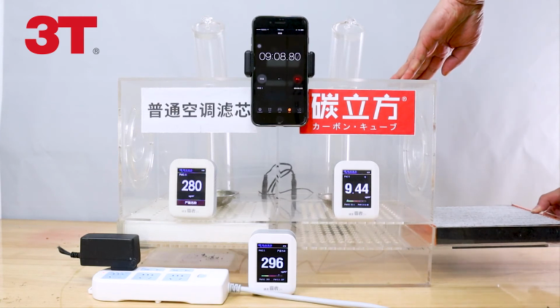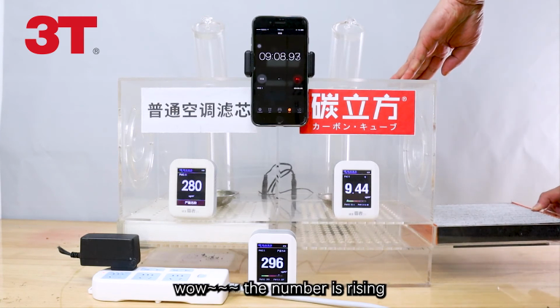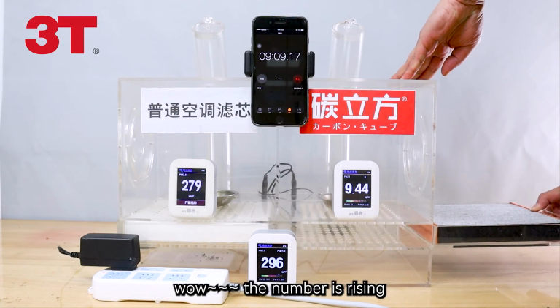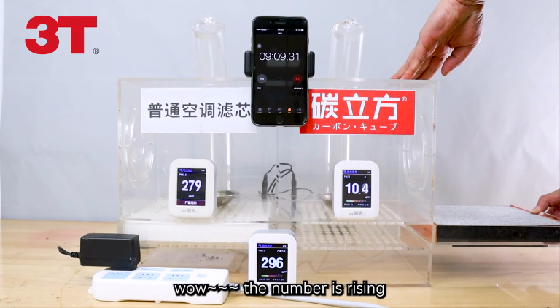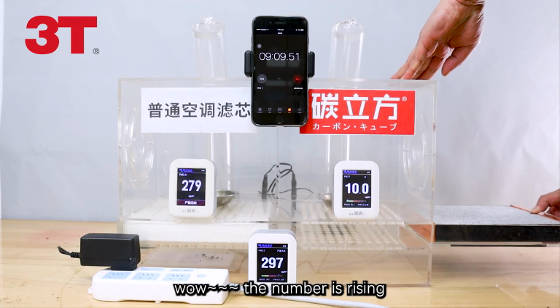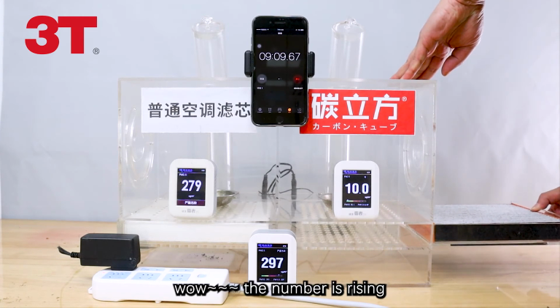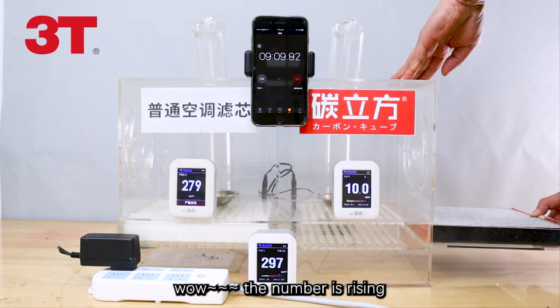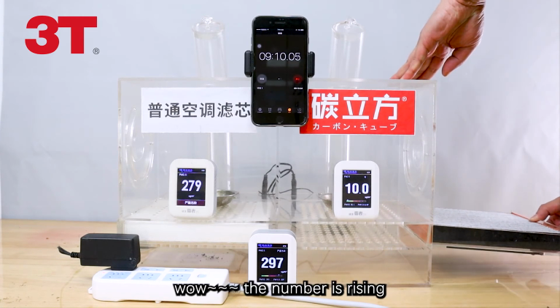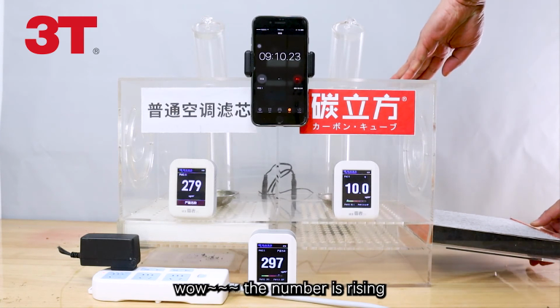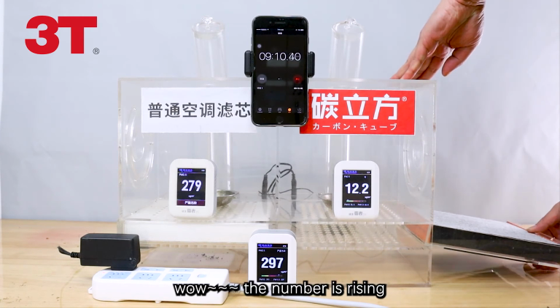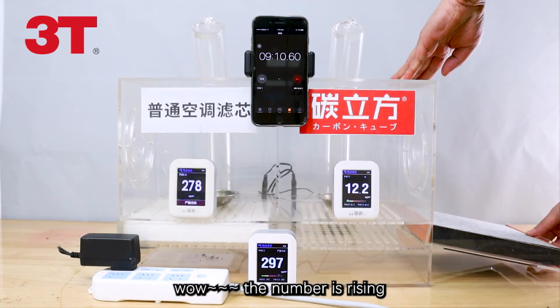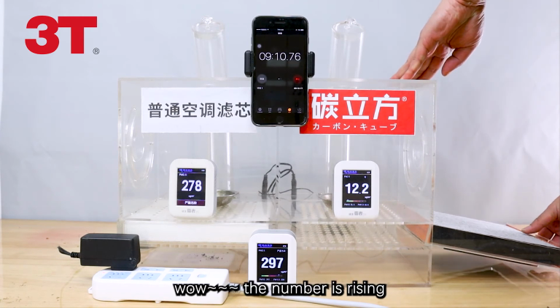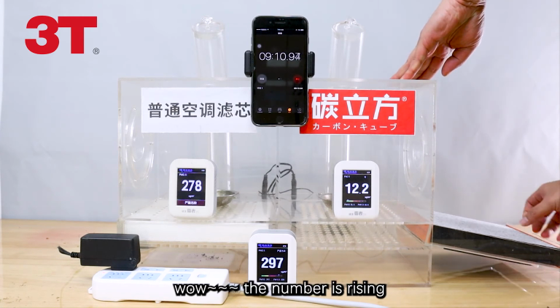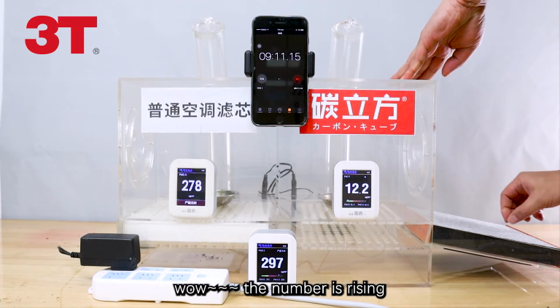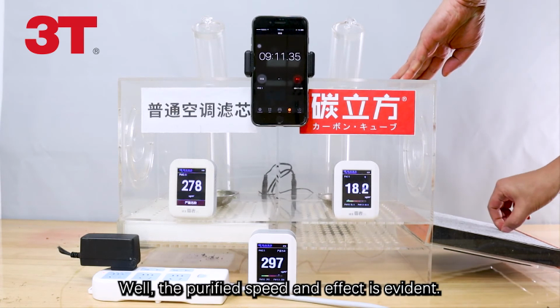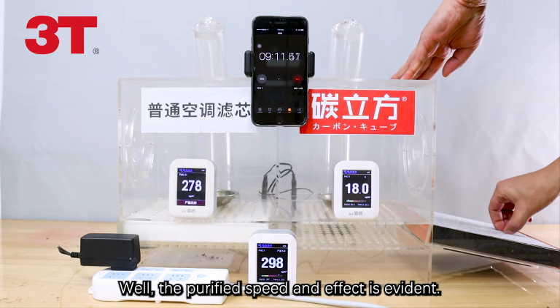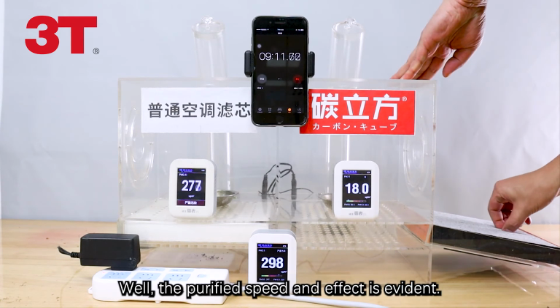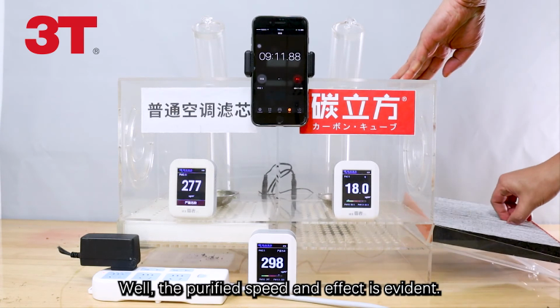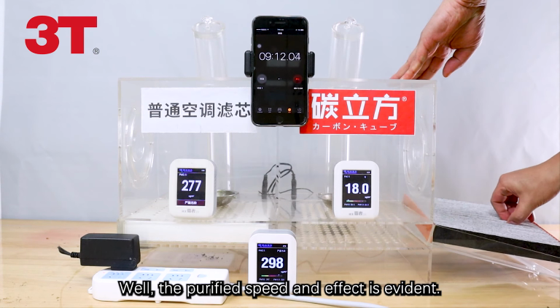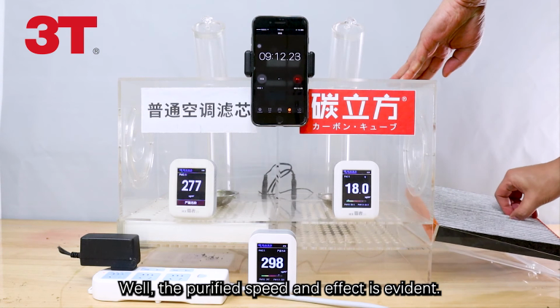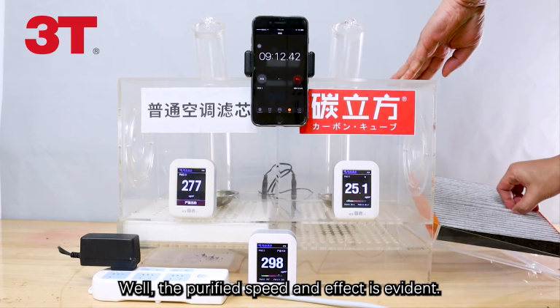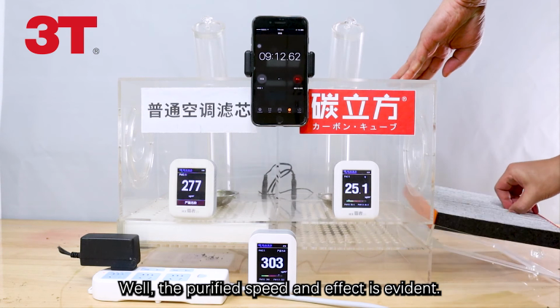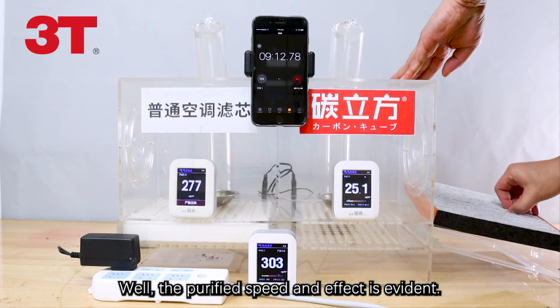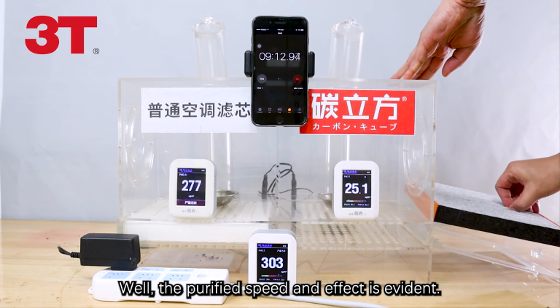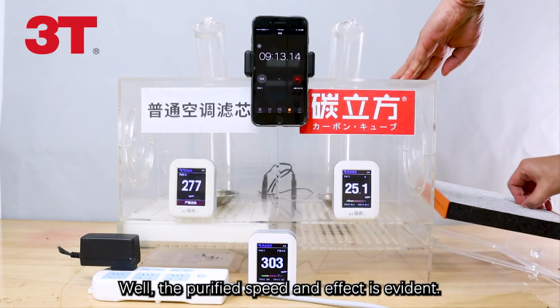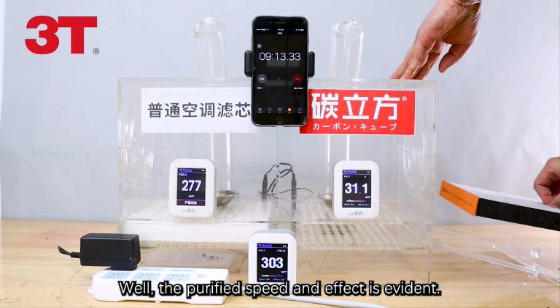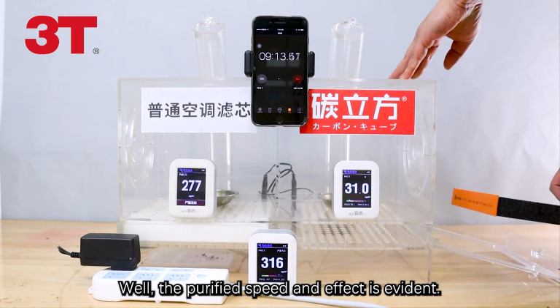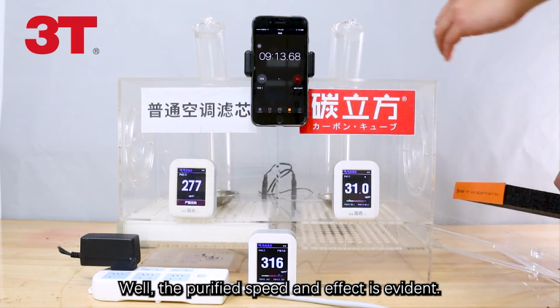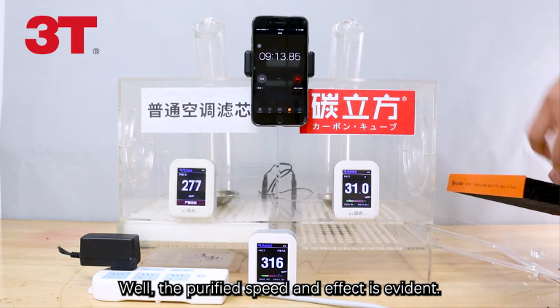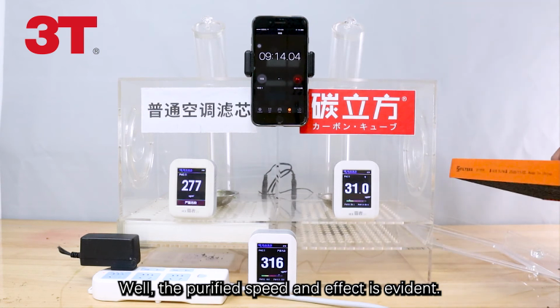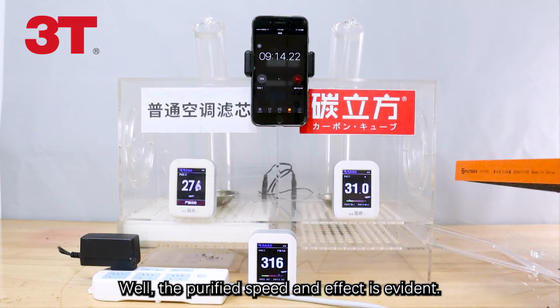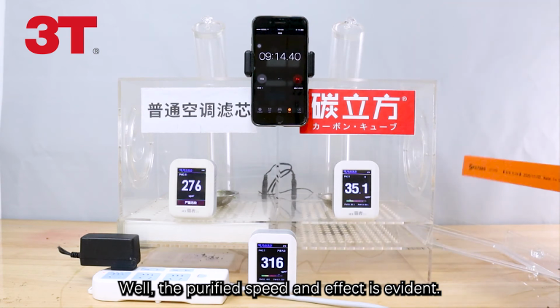Wow, the number is rising. The purification speed and effect is evident.